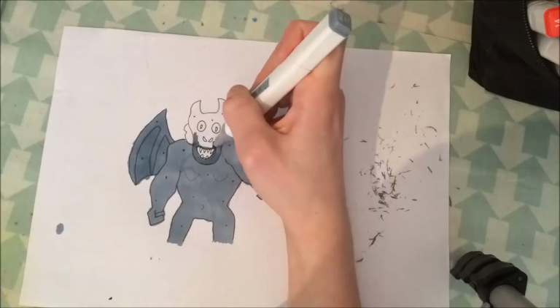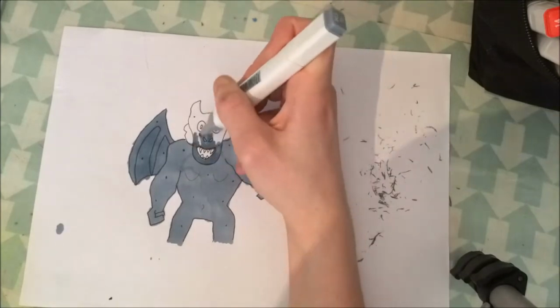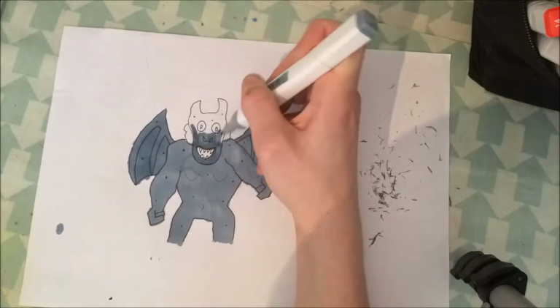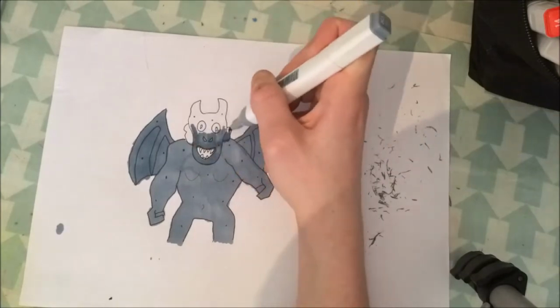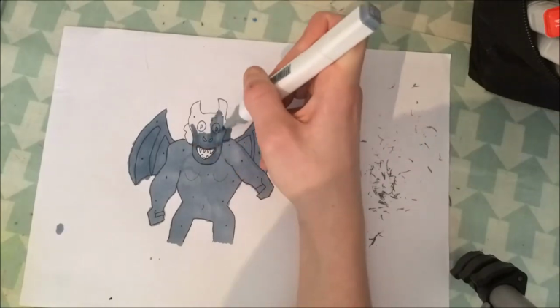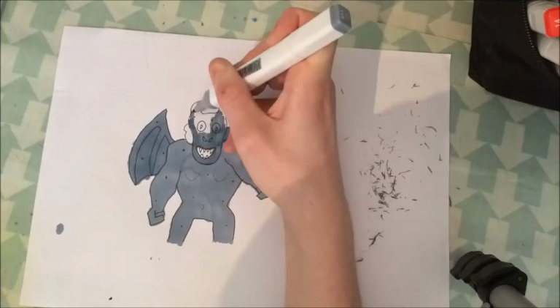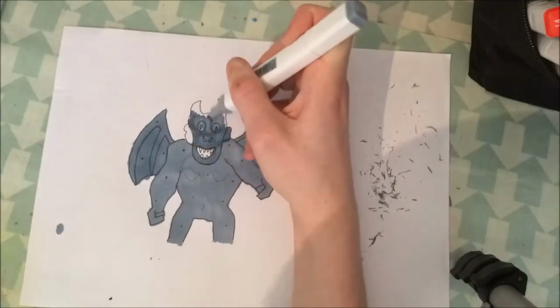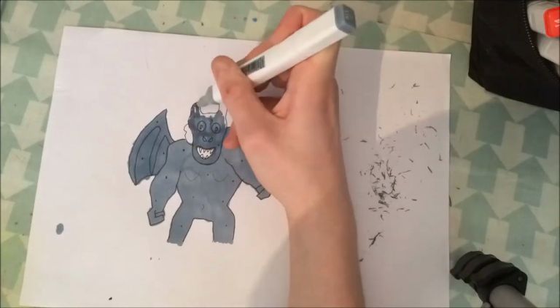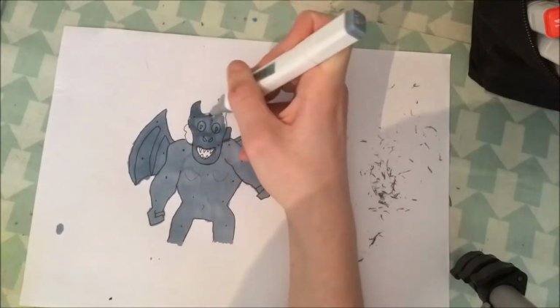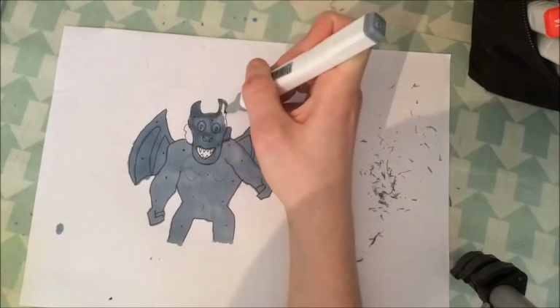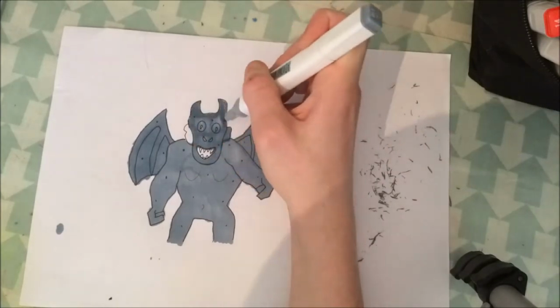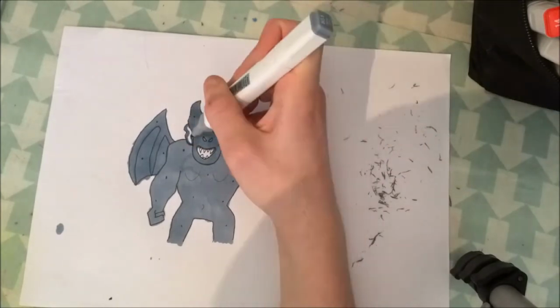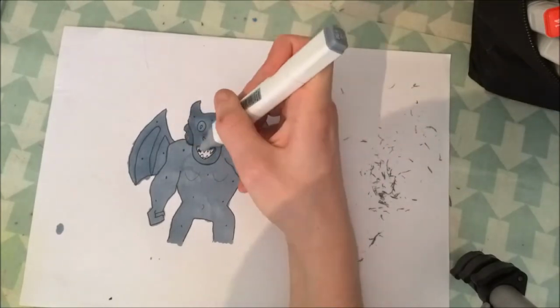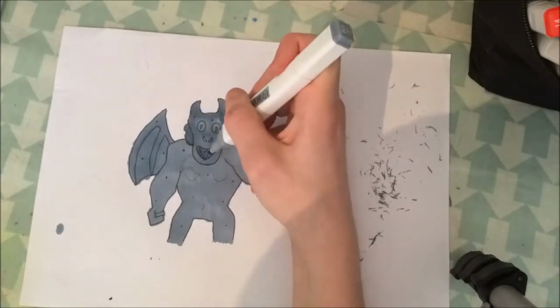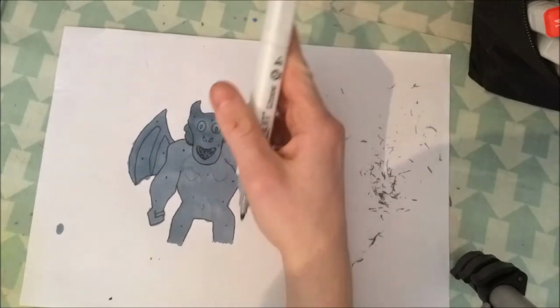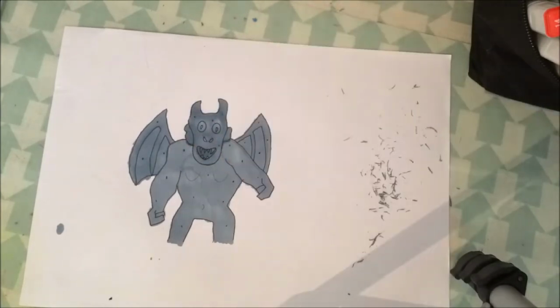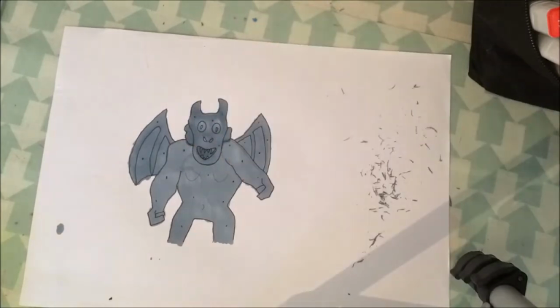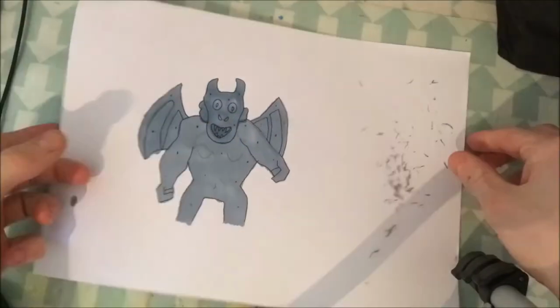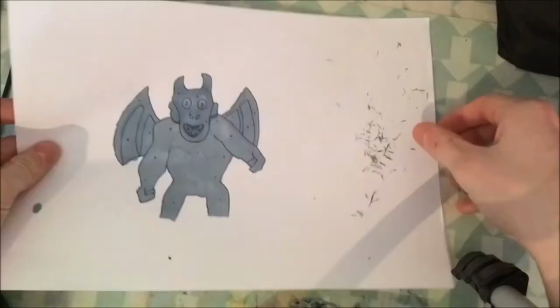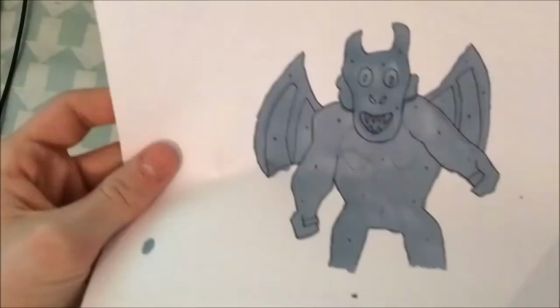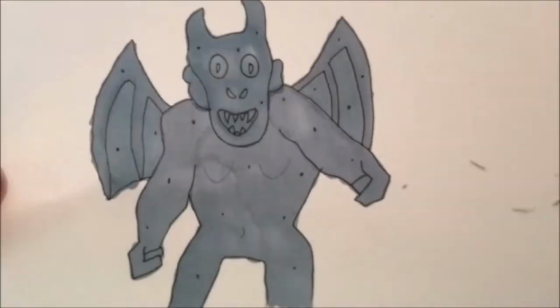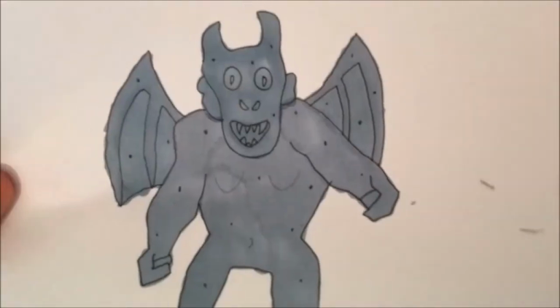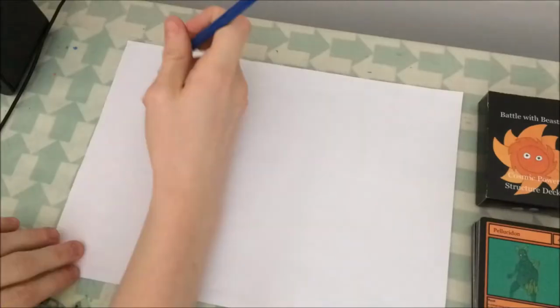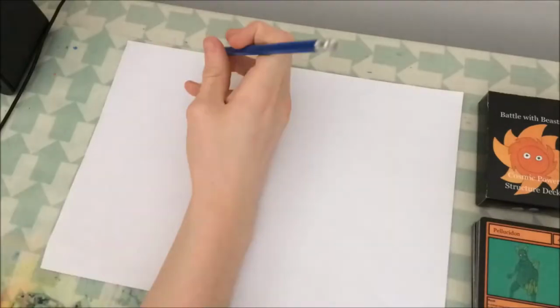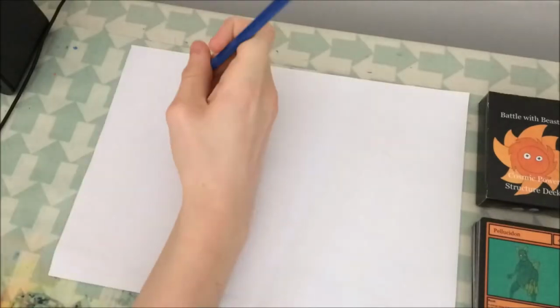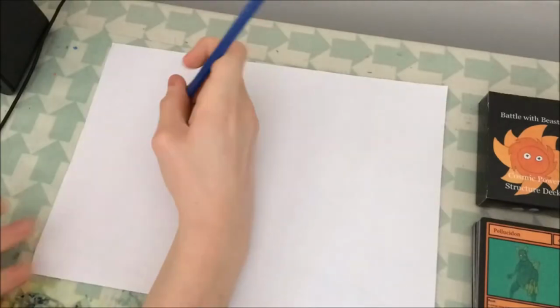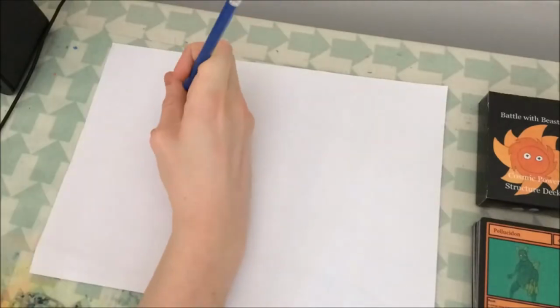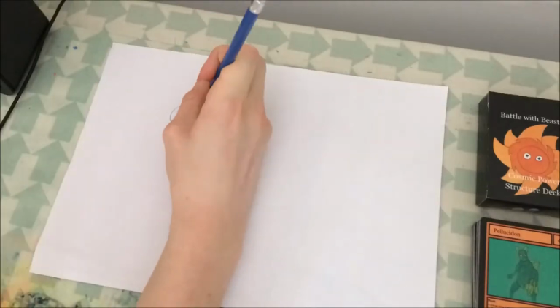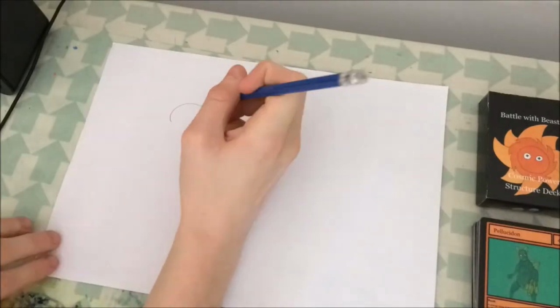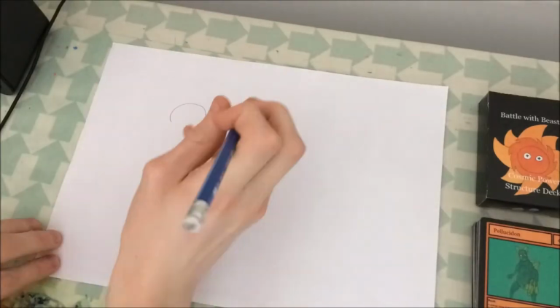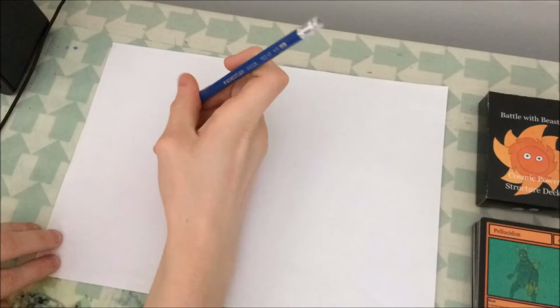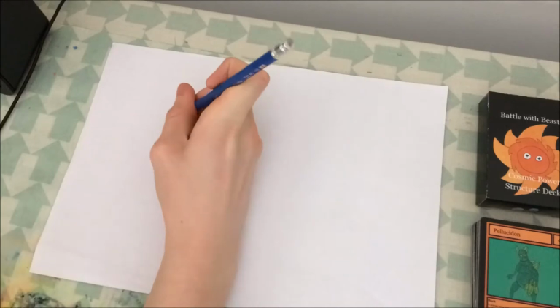The wings are getting filled in — it's all the same colour, because it's meant to be frozen from one type of stone.